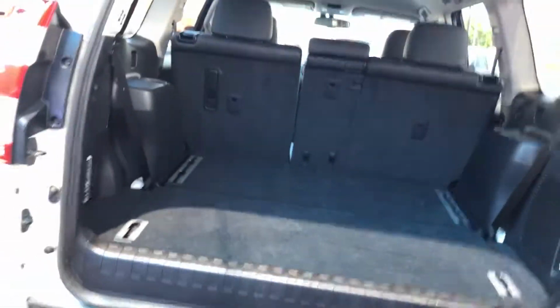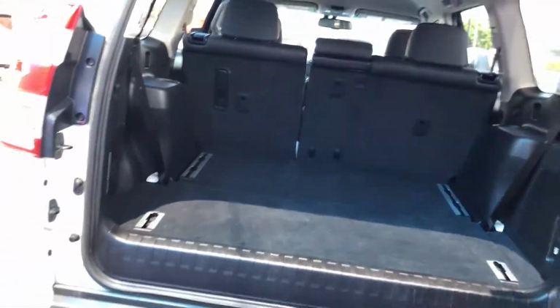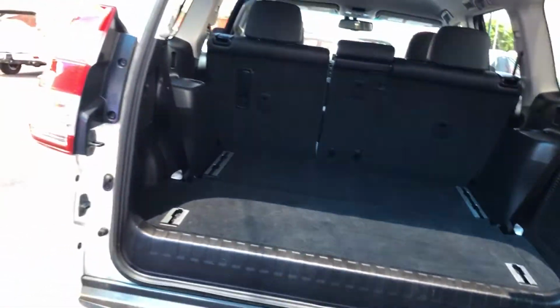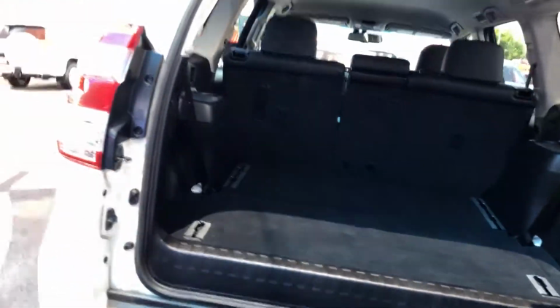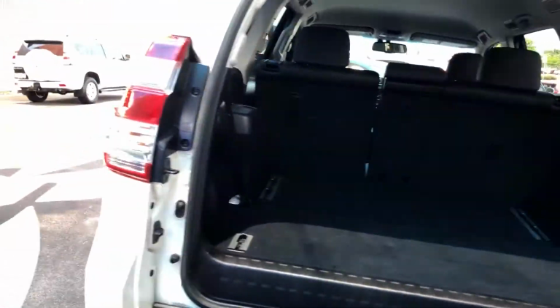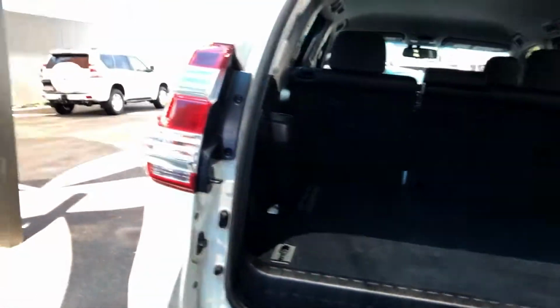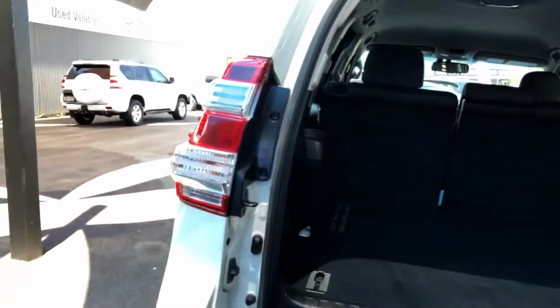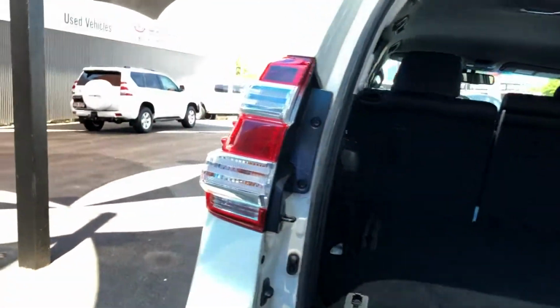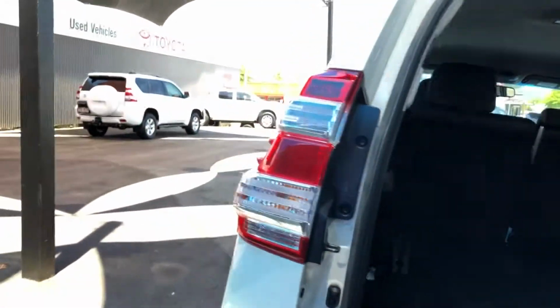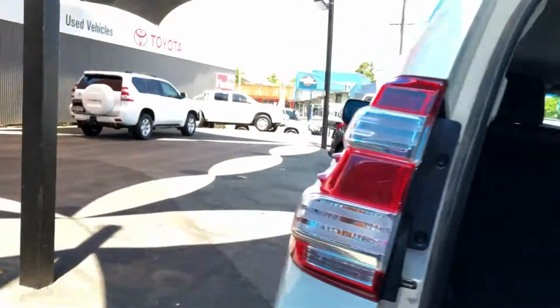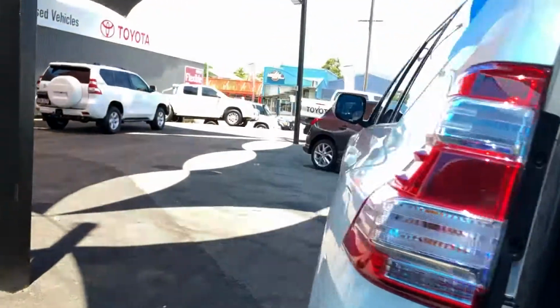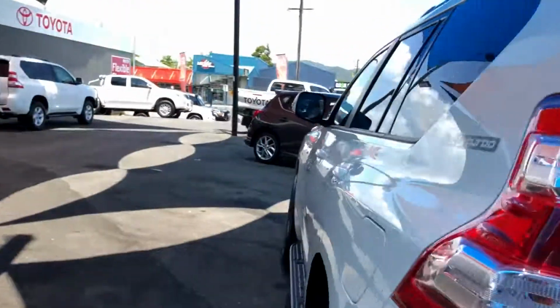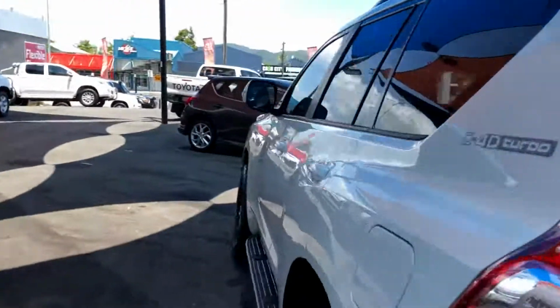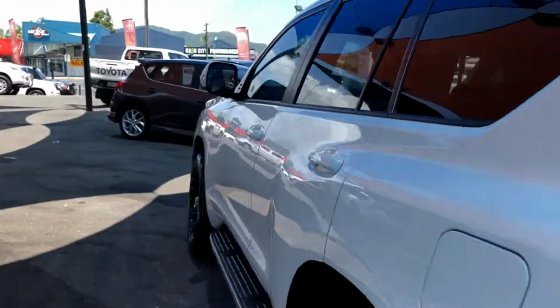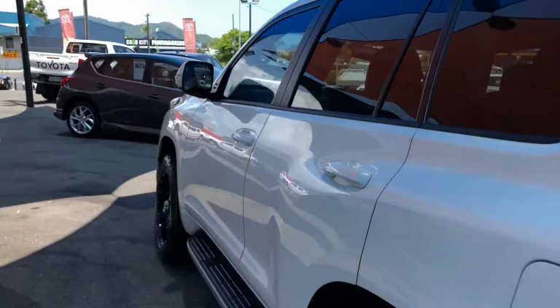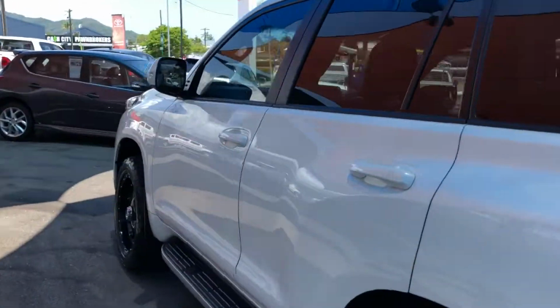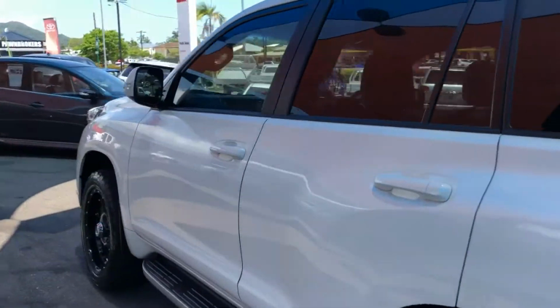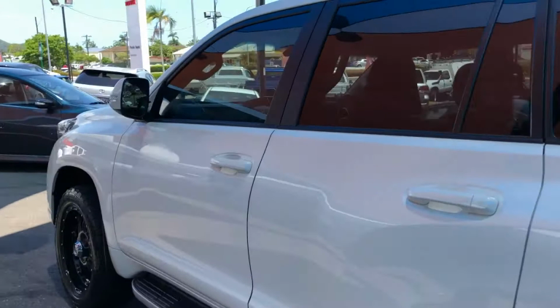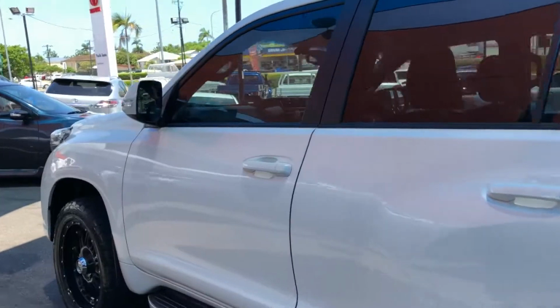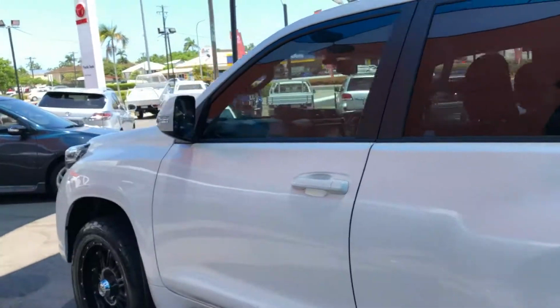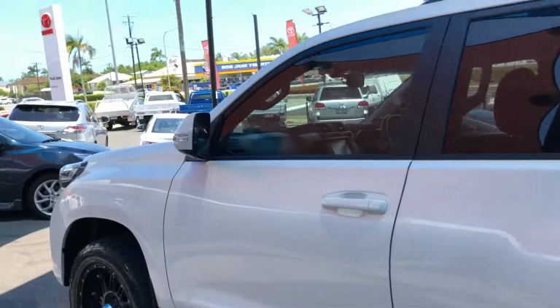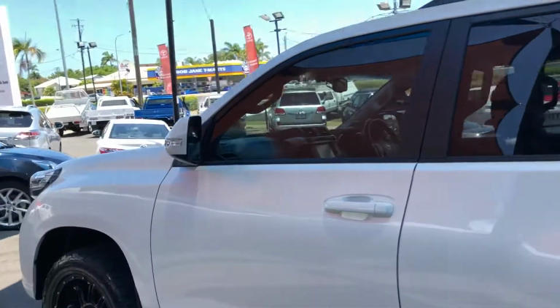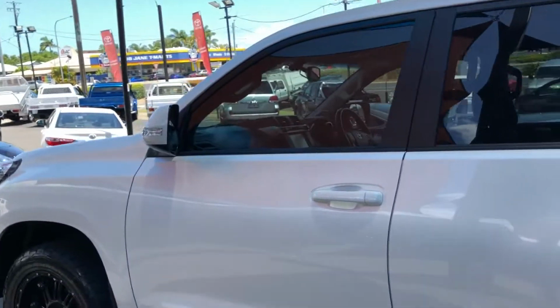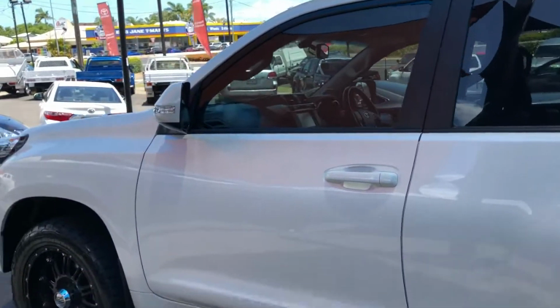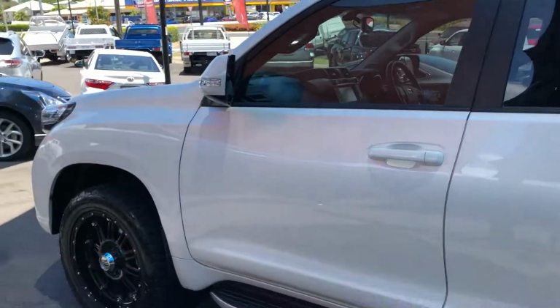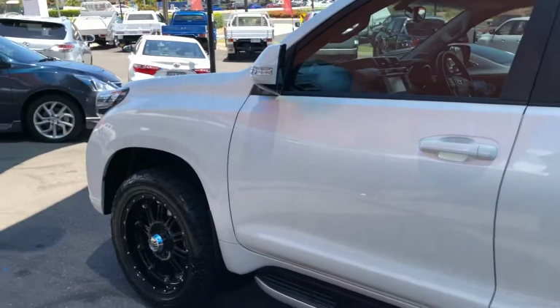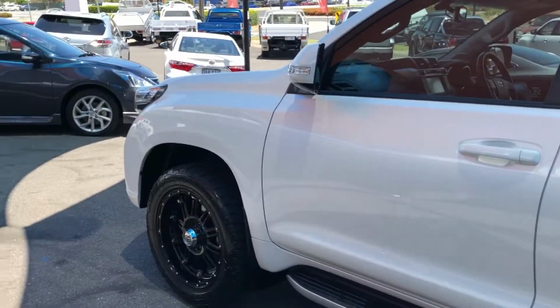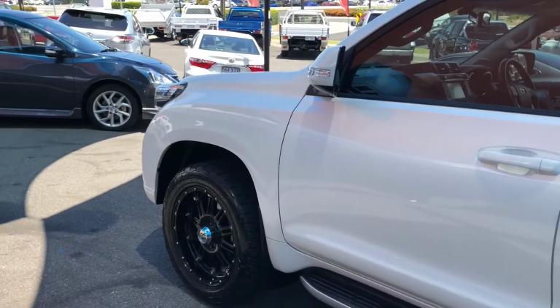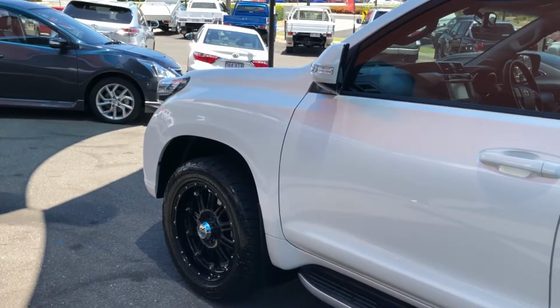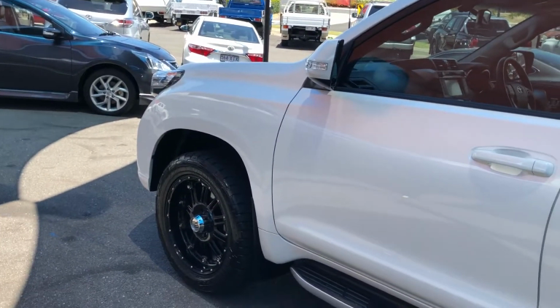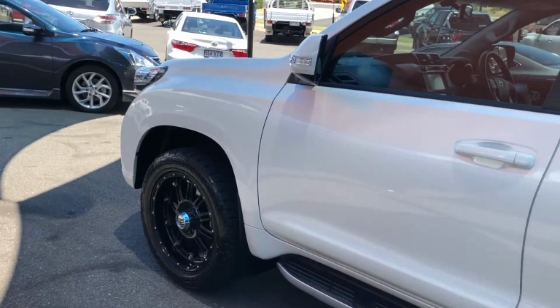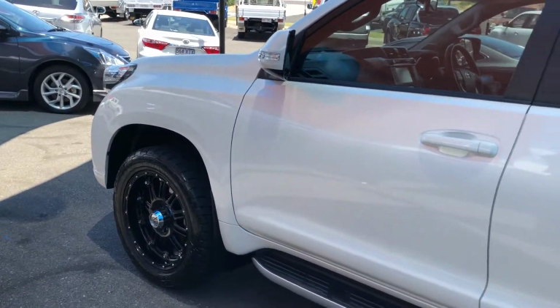So that is the 2015 Toyota Prado. I will send this to you and we can have a bit of a chat further from there. Thank you.